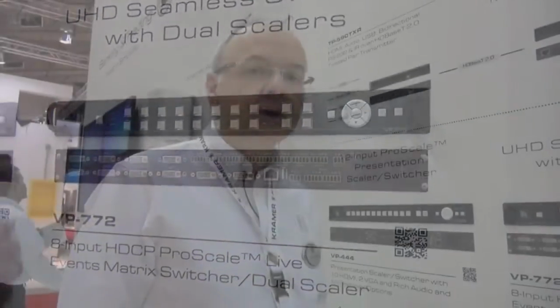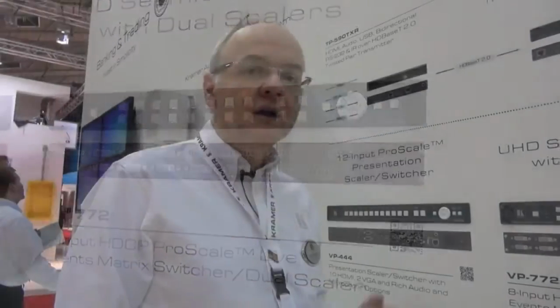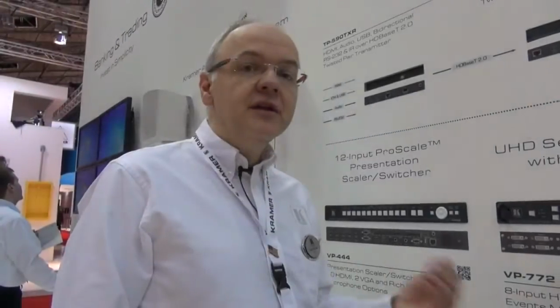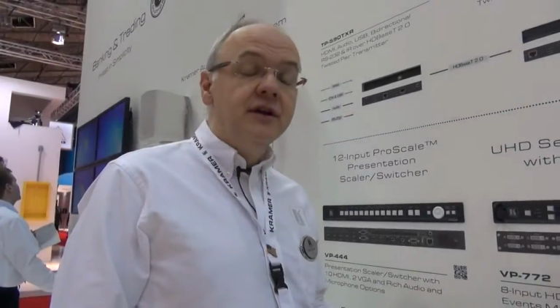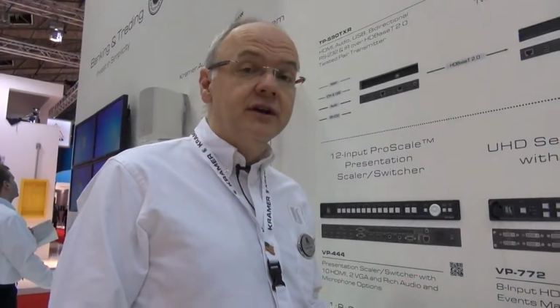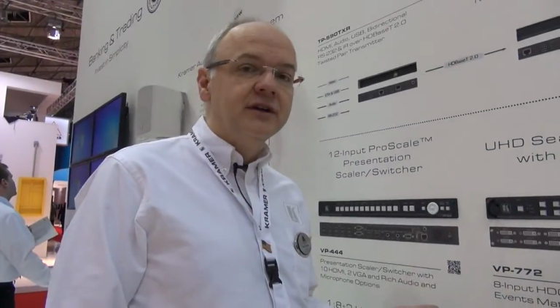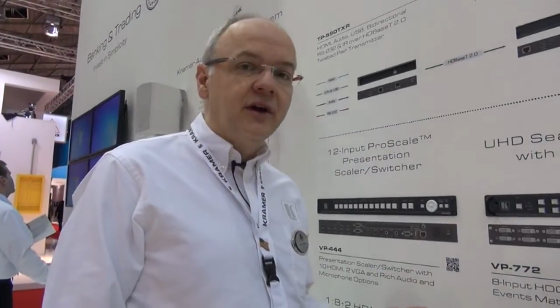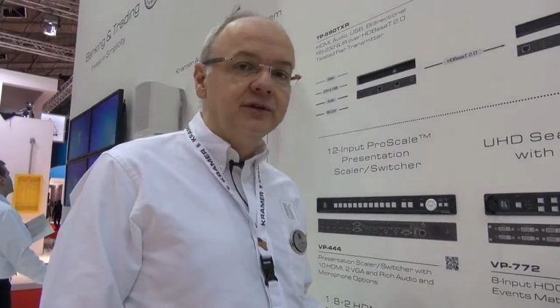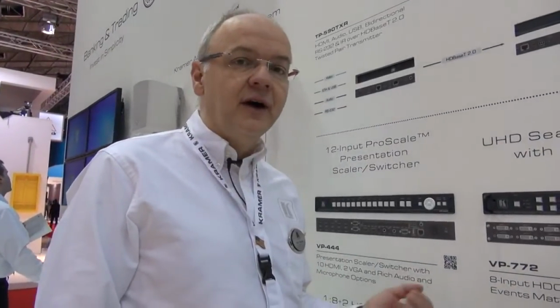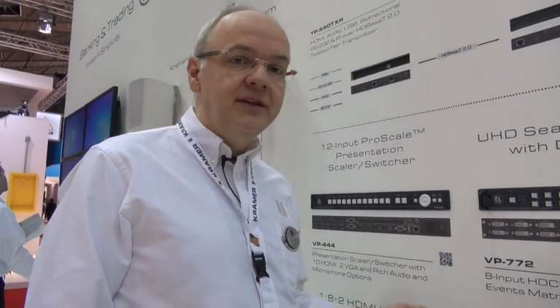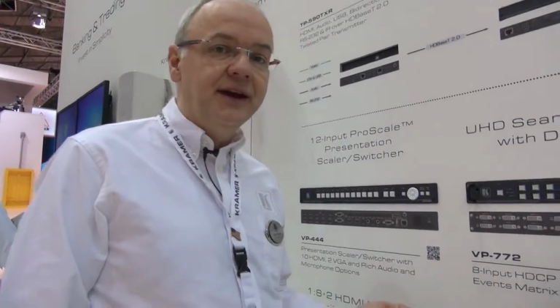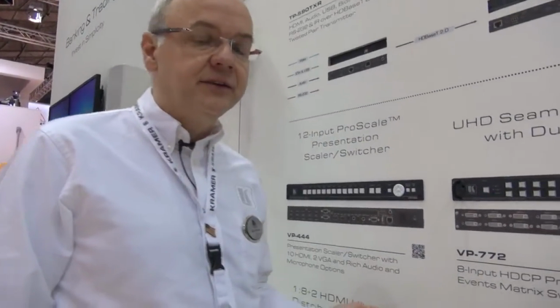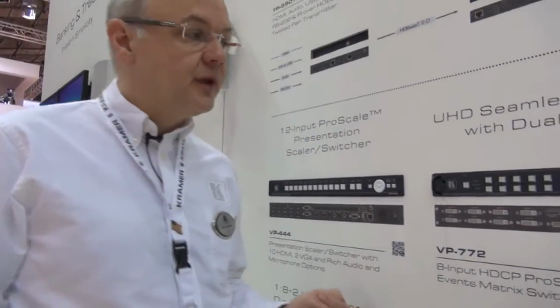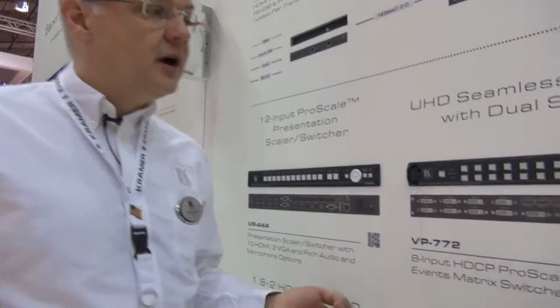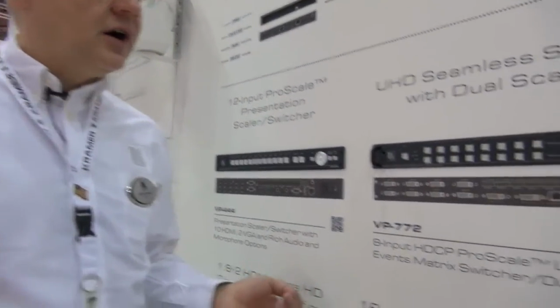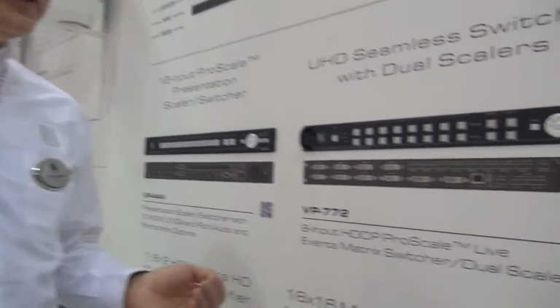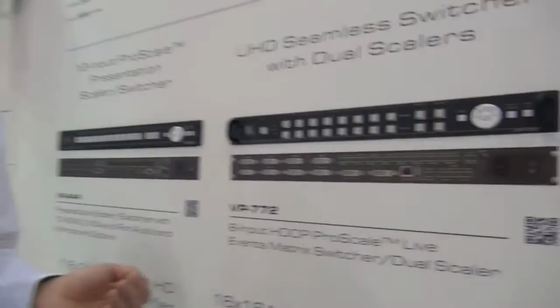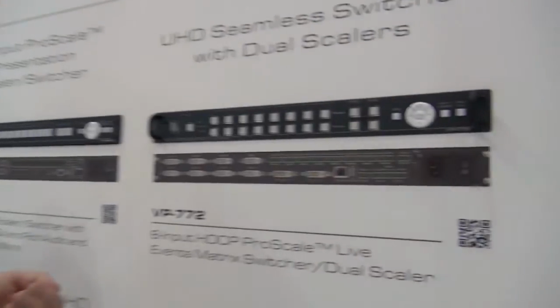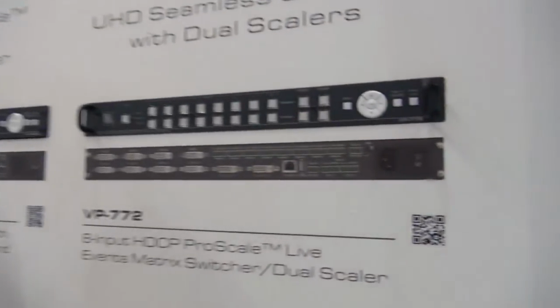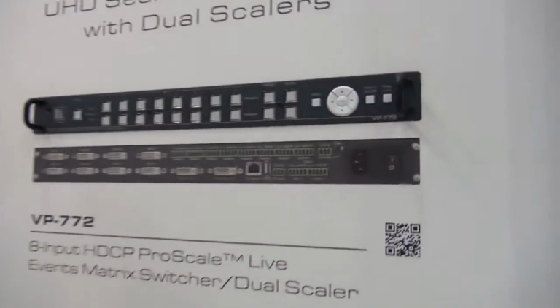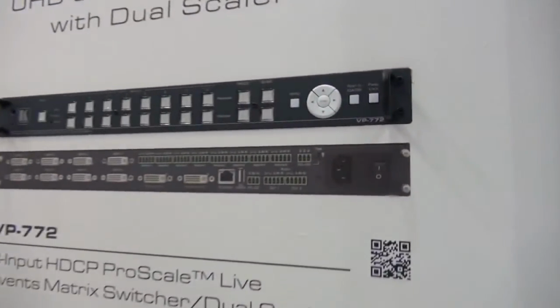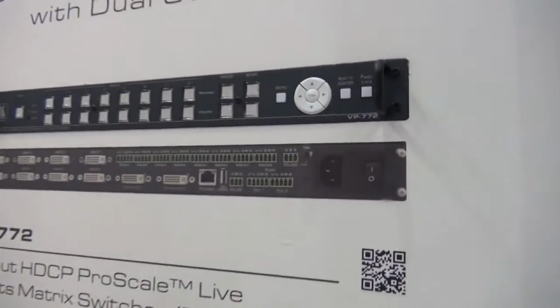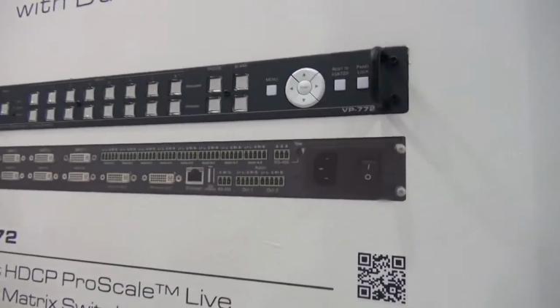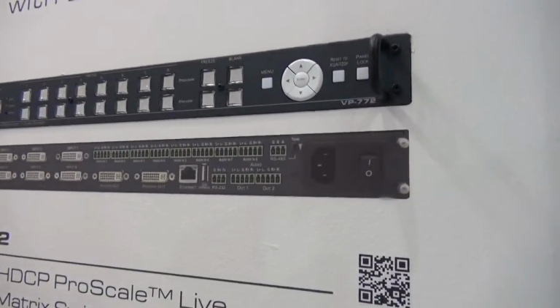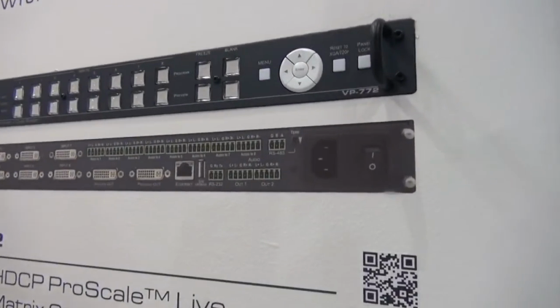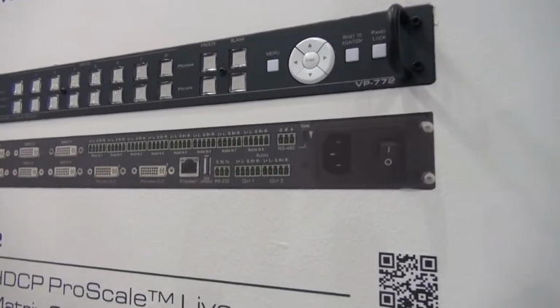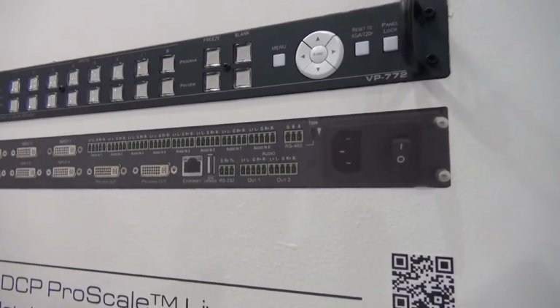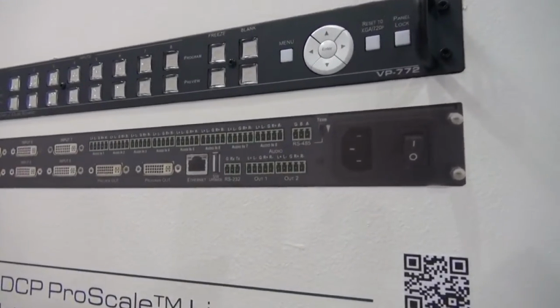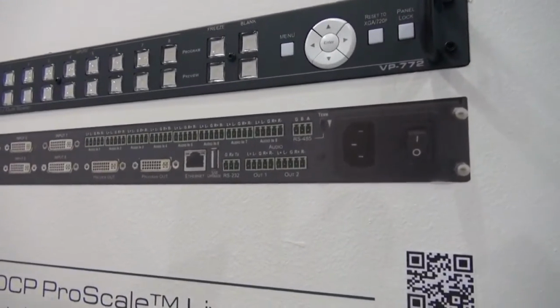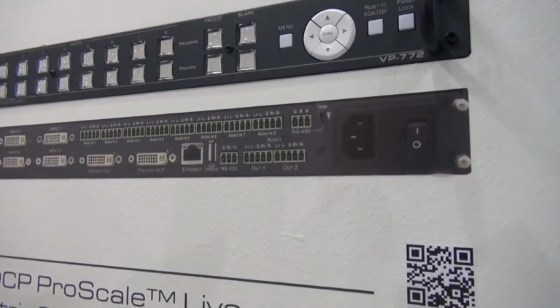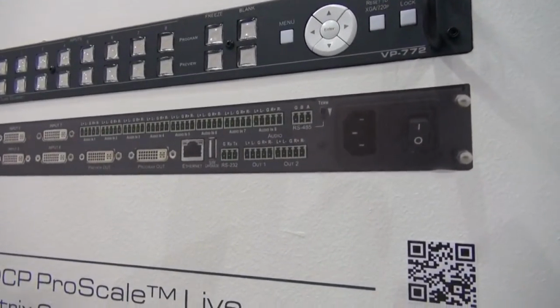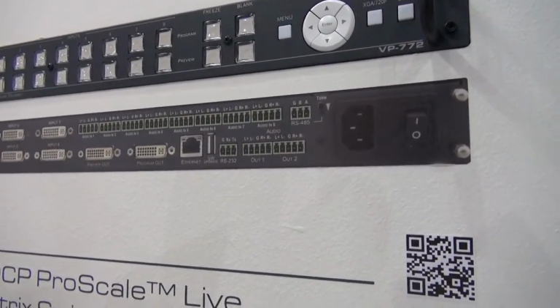The unit can be controlled via Ethernet, RS232, IR, and also RS485.